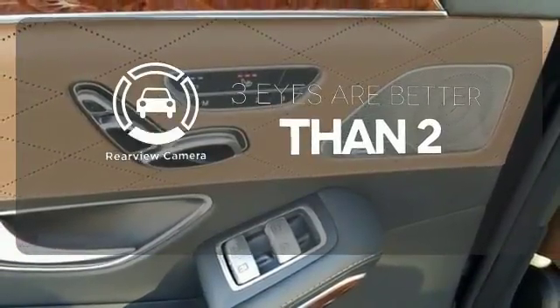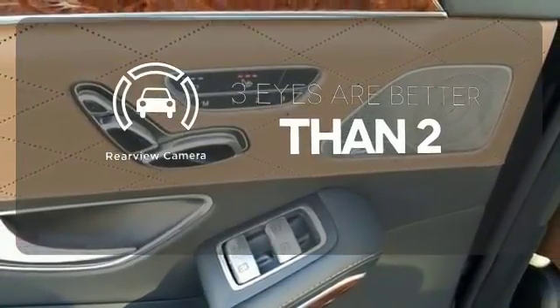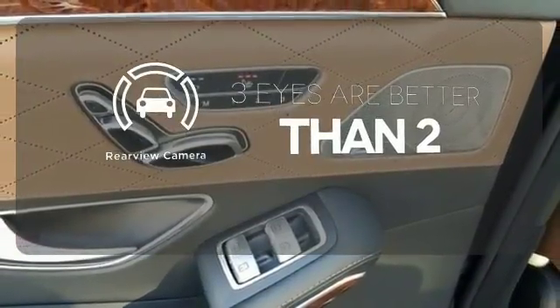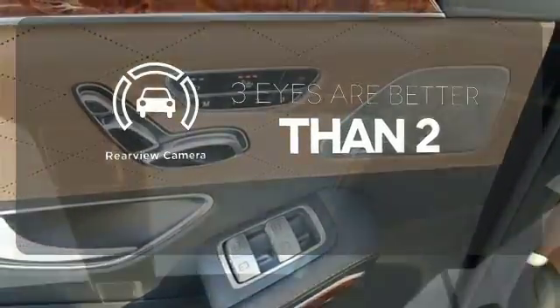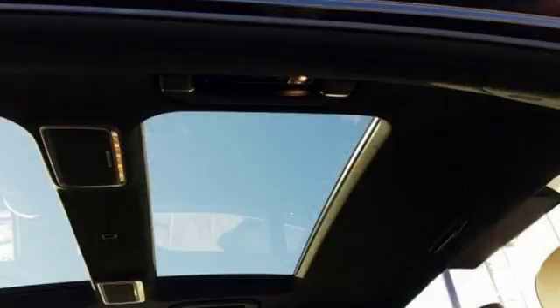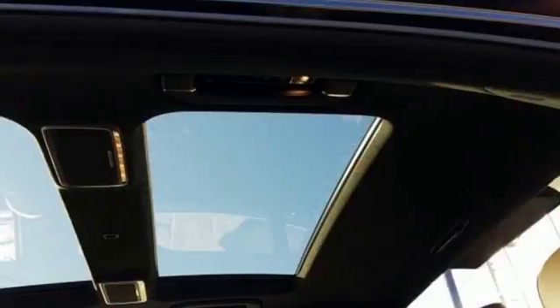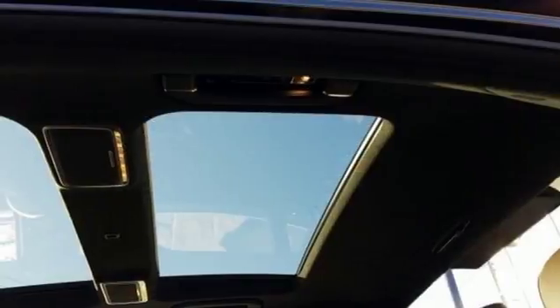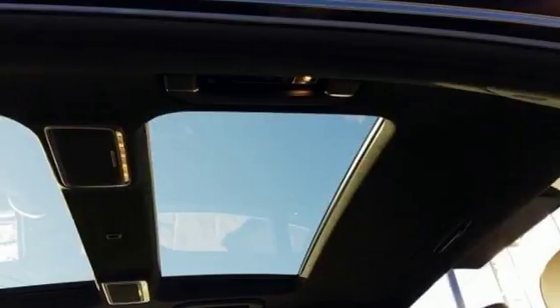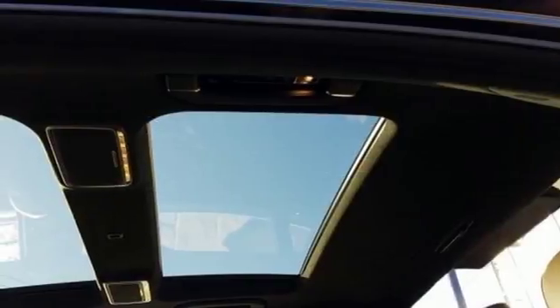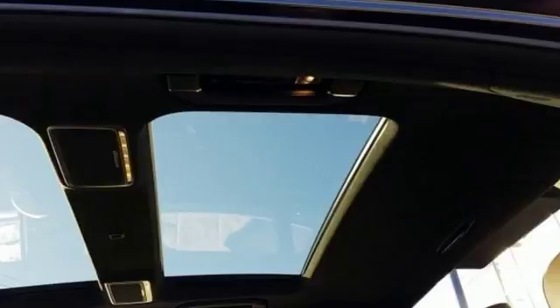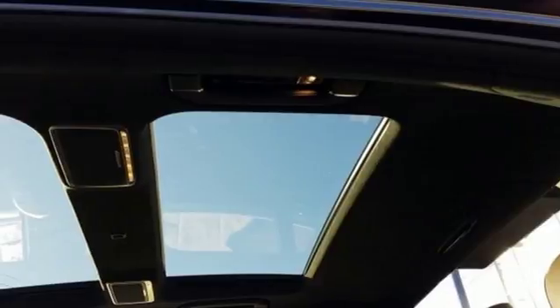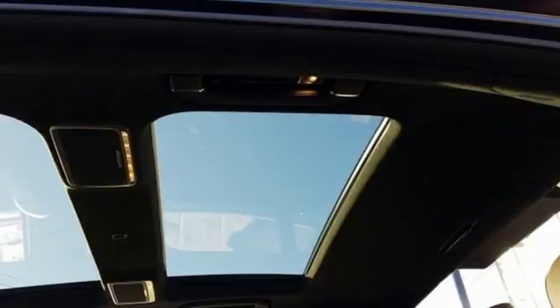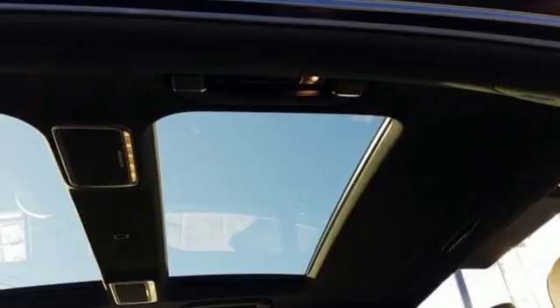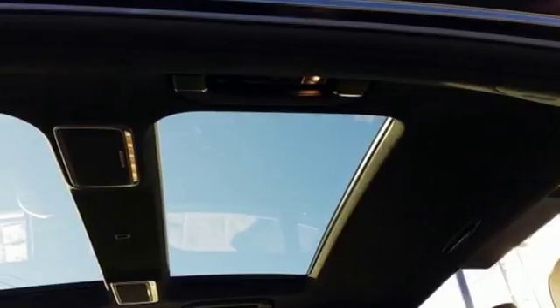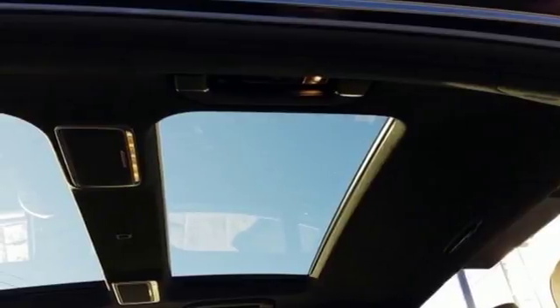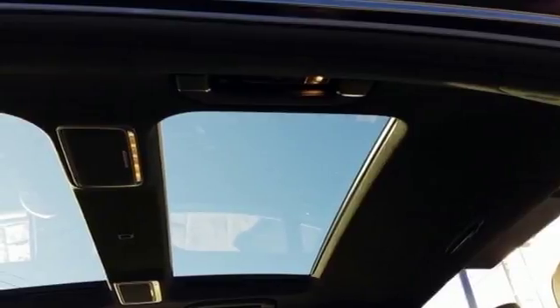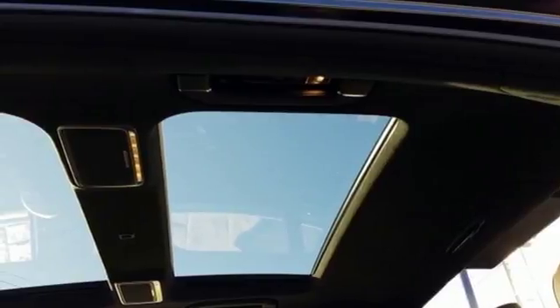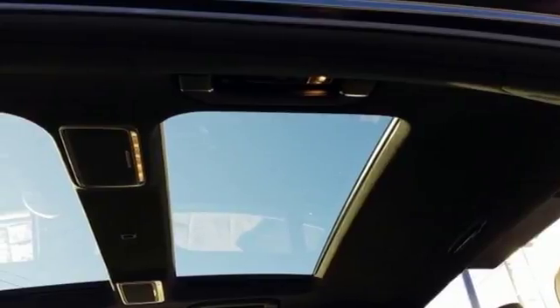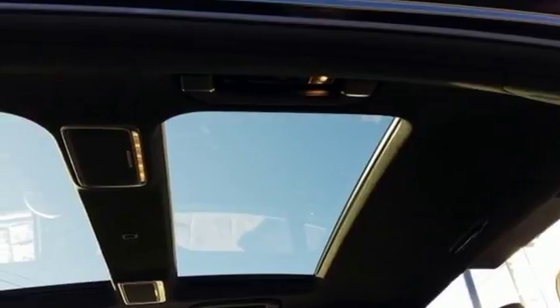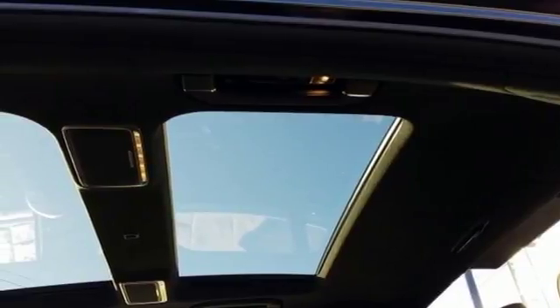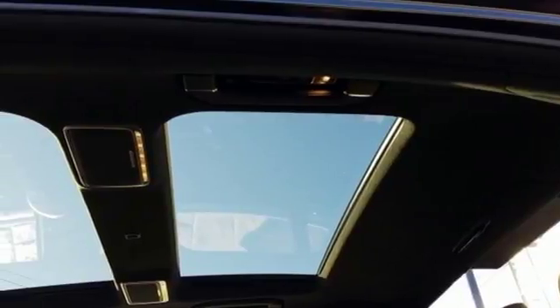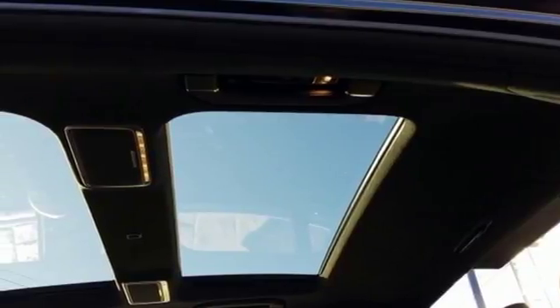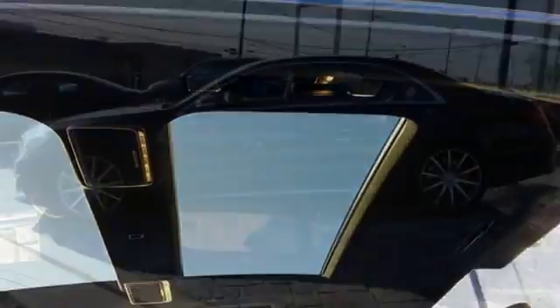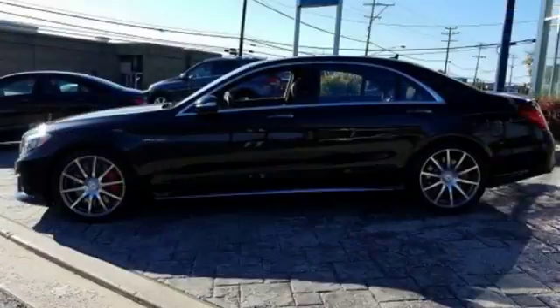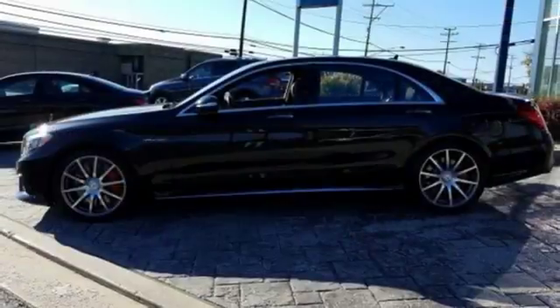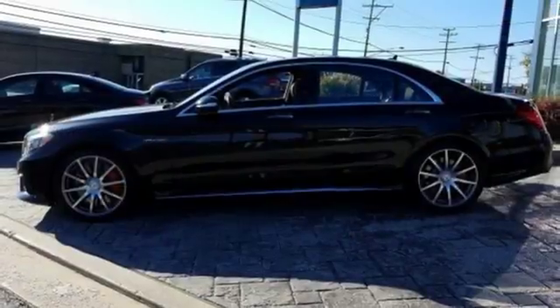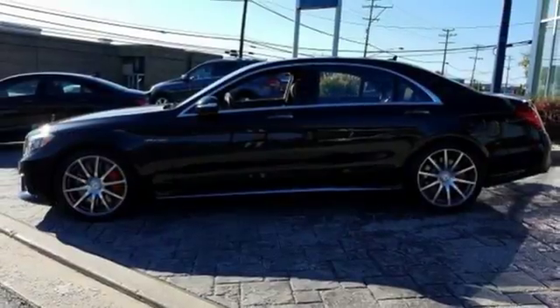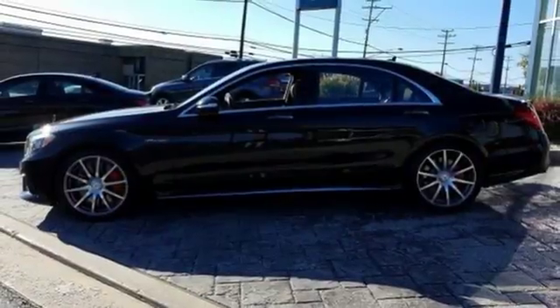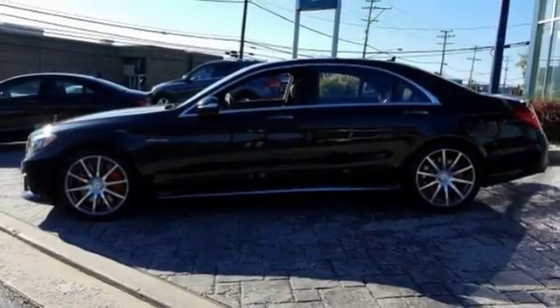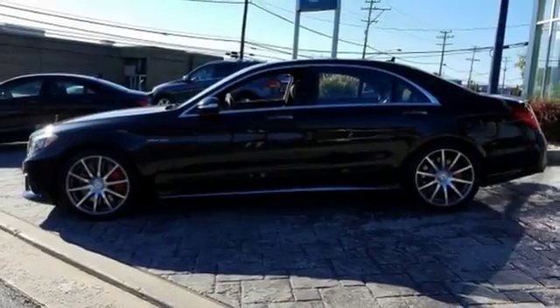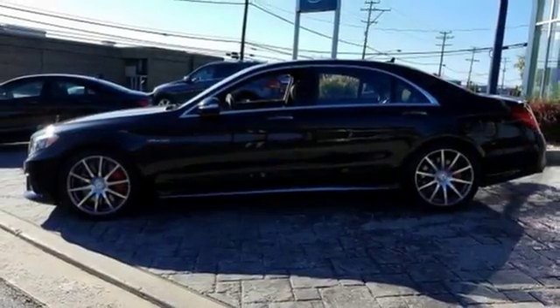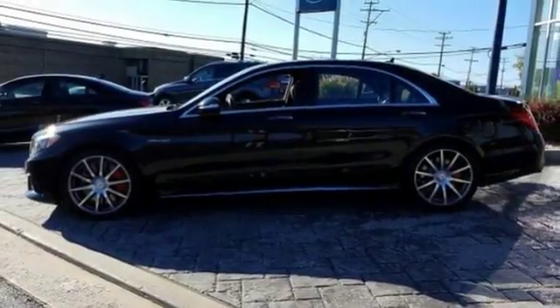This S63 AMG leaves one thing to be desired — you get behind the wheel today.